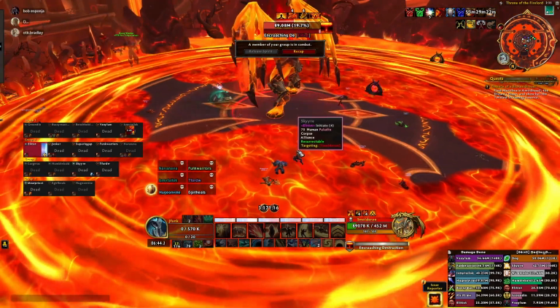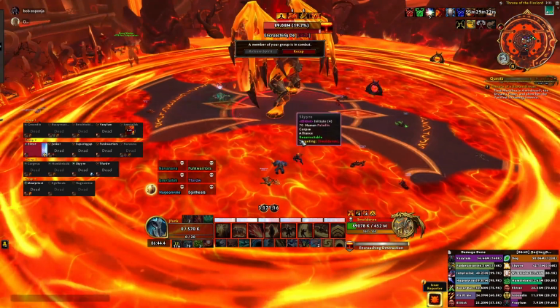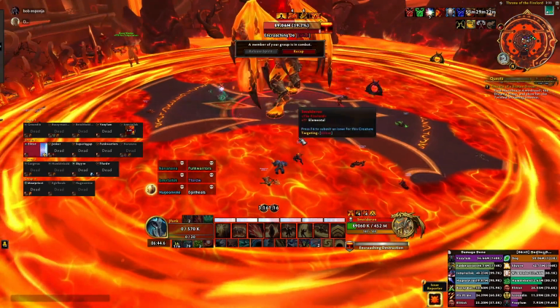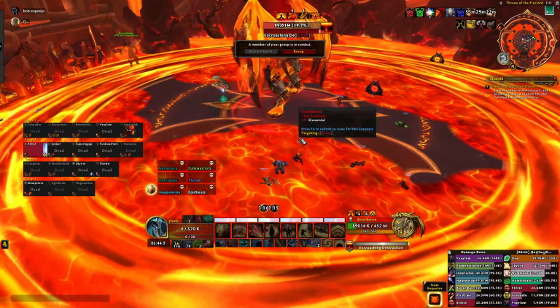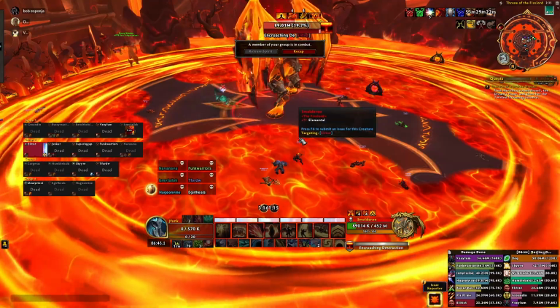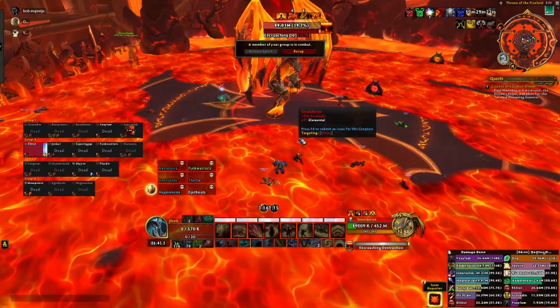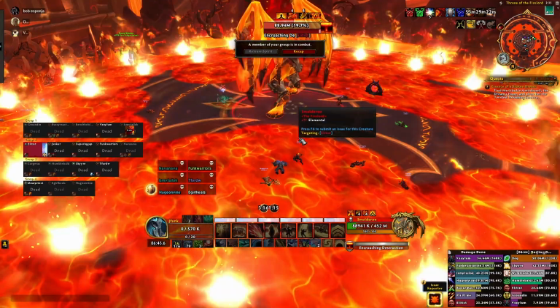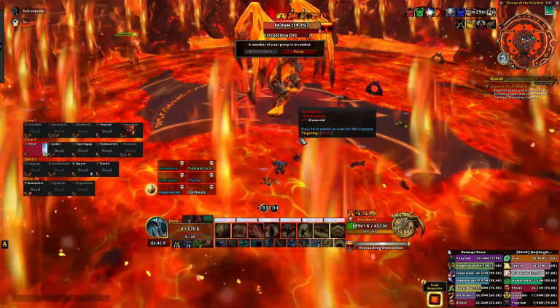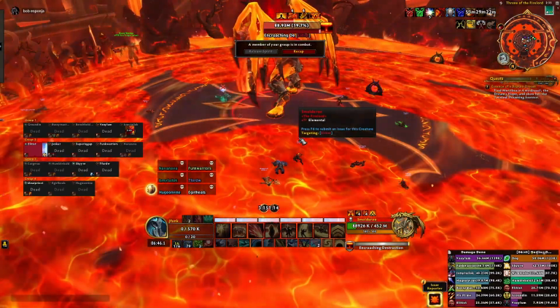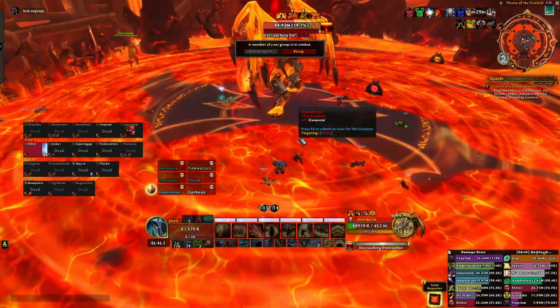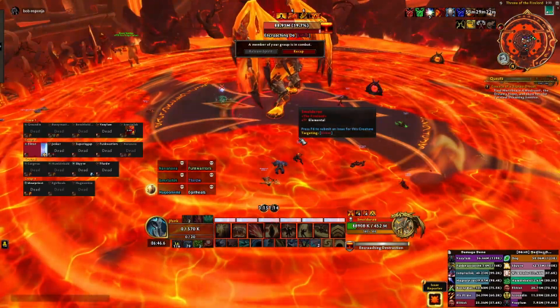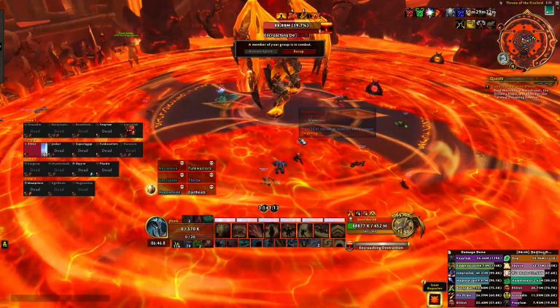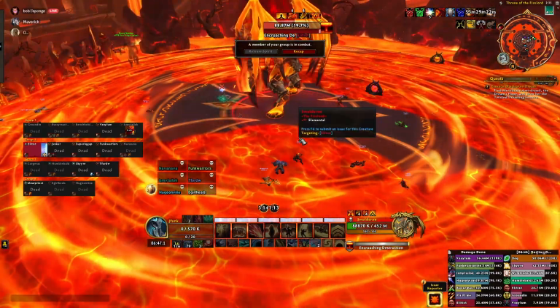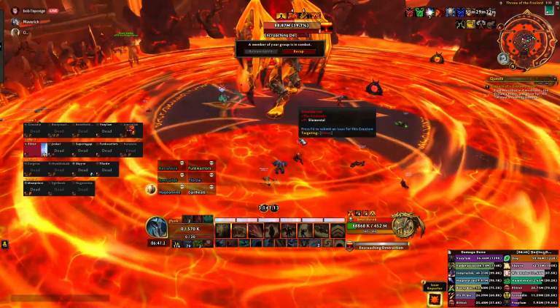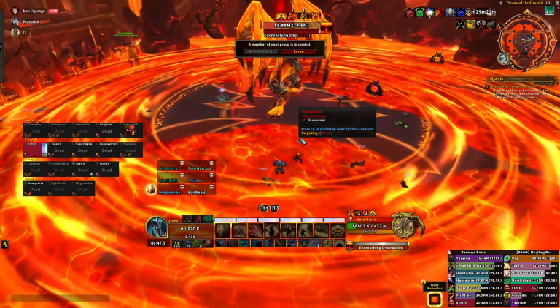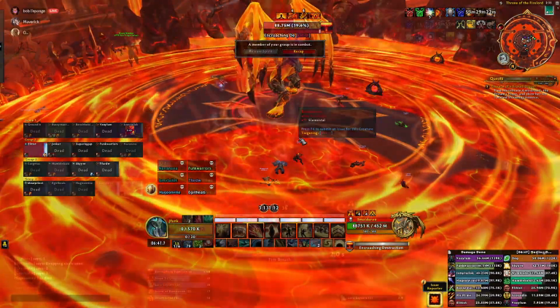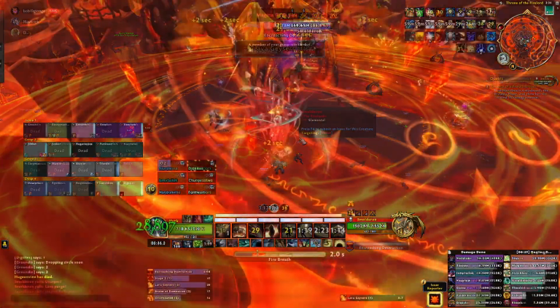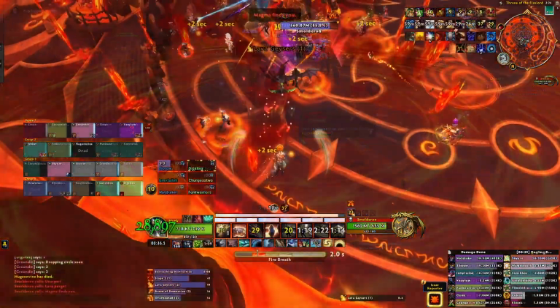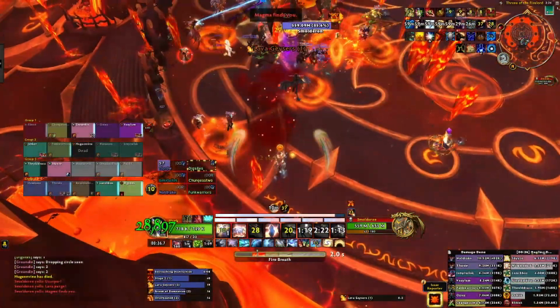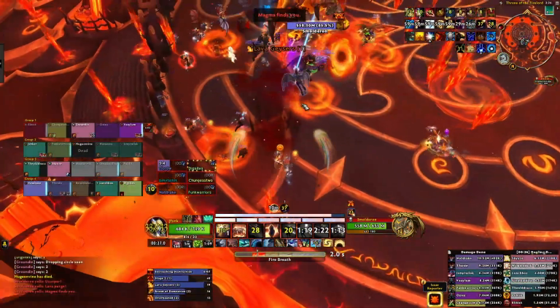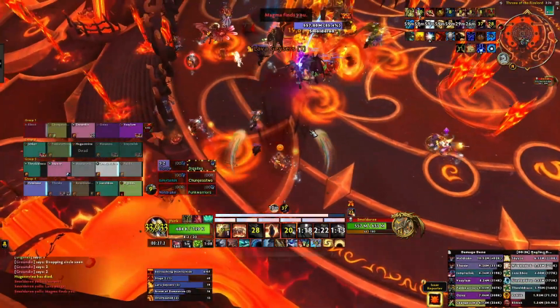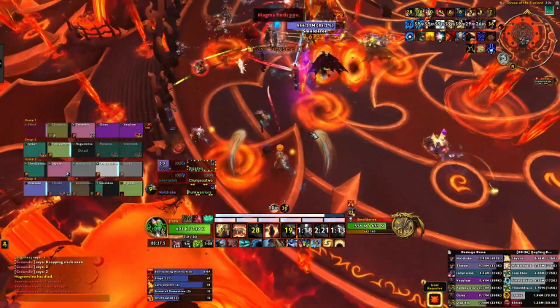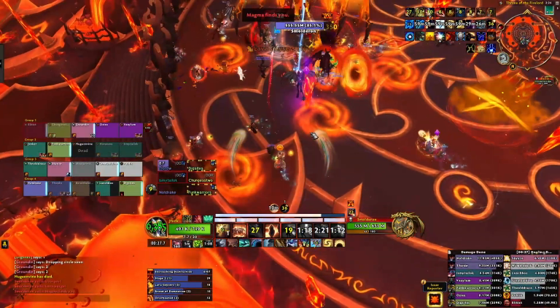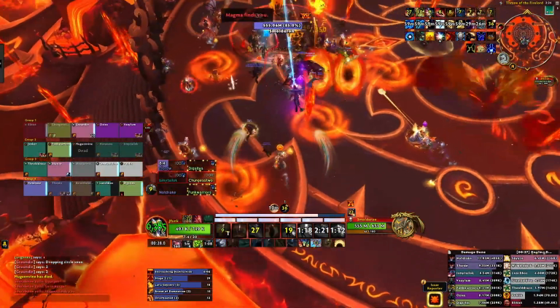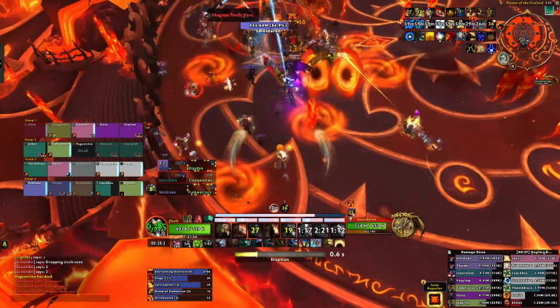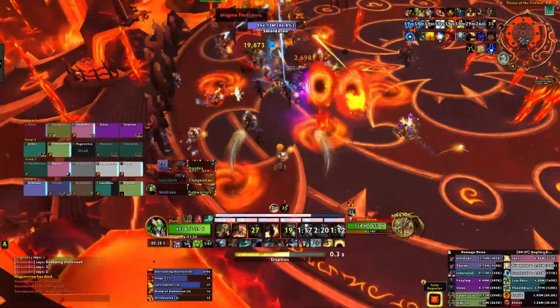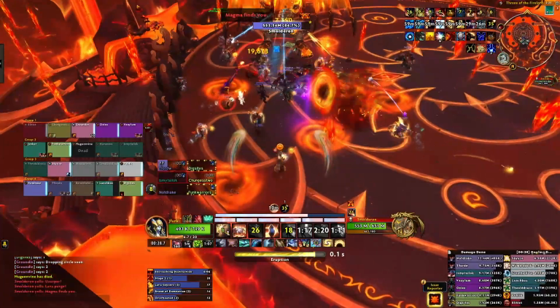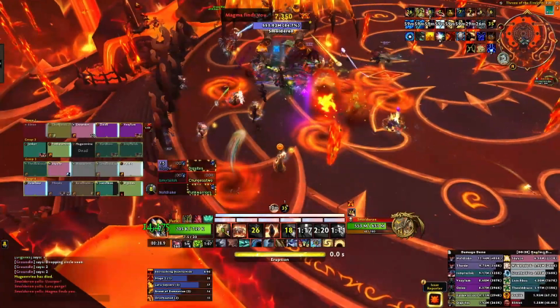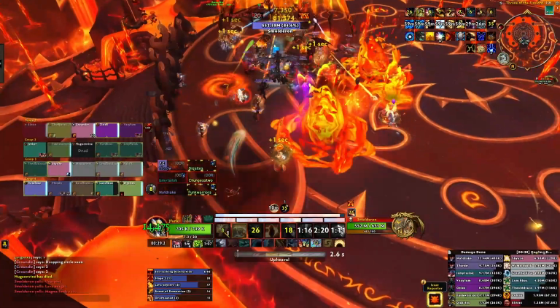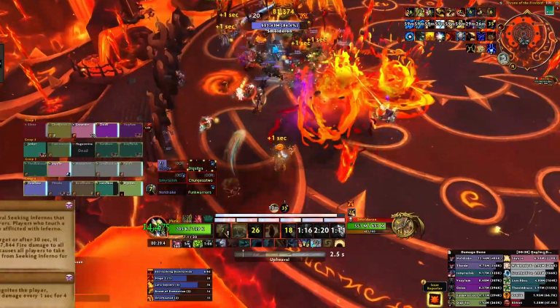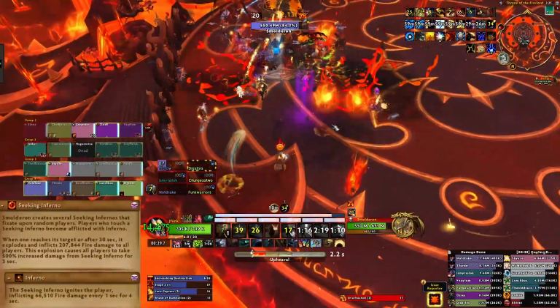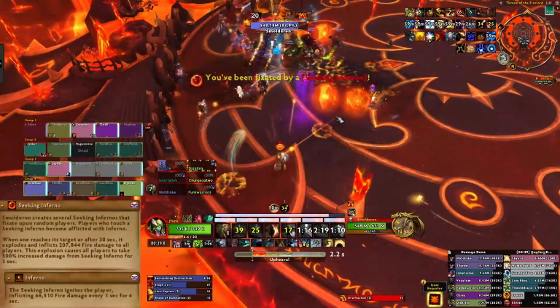That sums up the fight on Heroic. On Mythic, there are a few changes, the most notable of which is a new mechanic: Seeking Inferno.